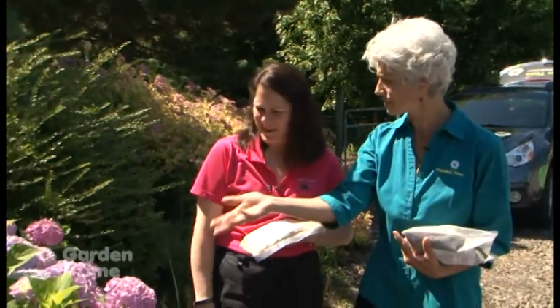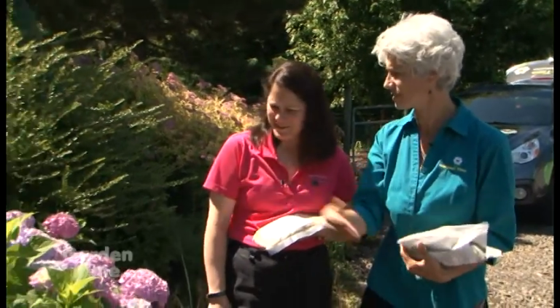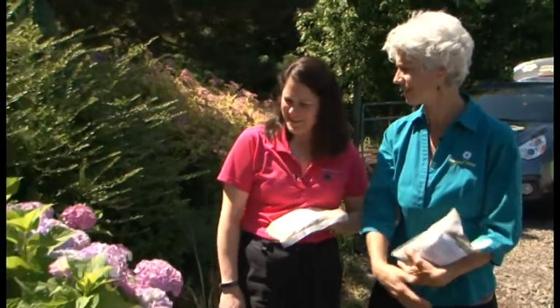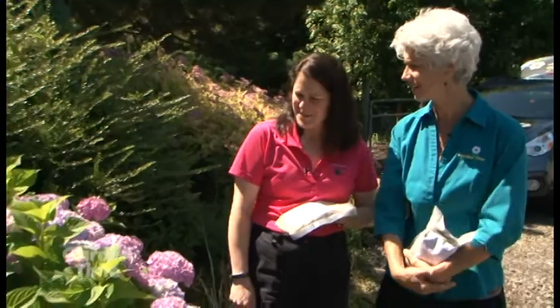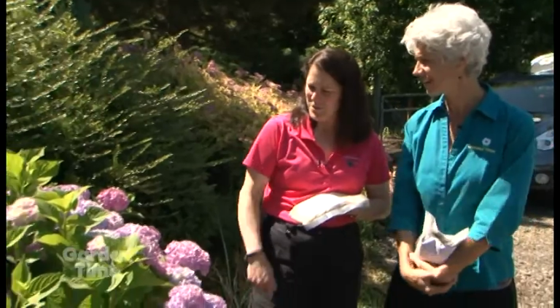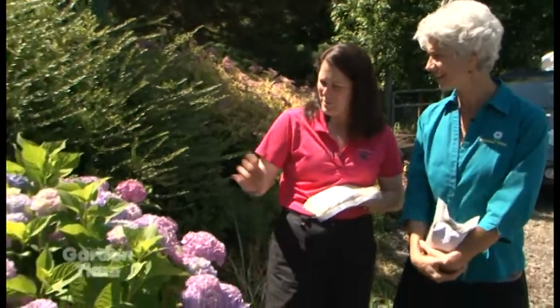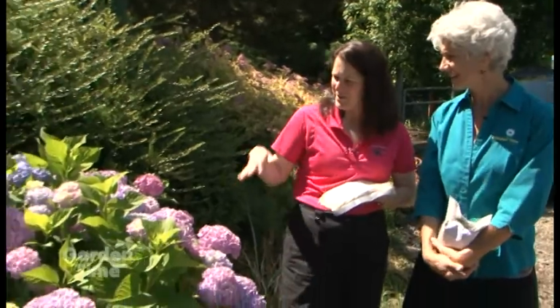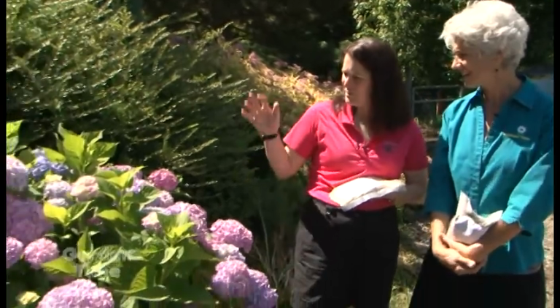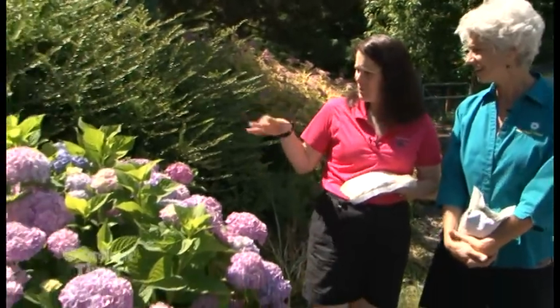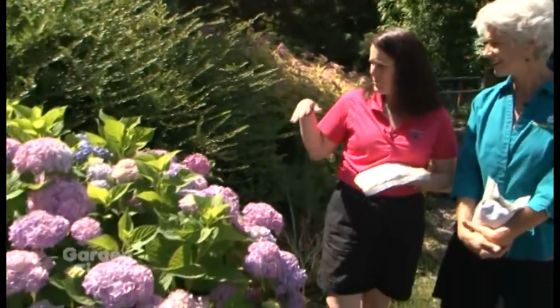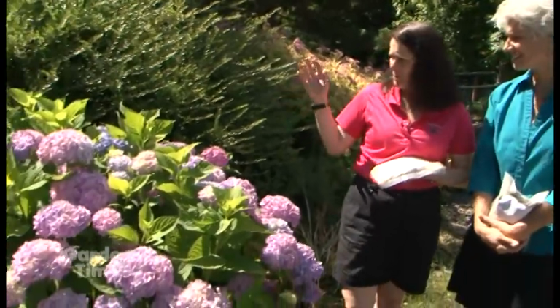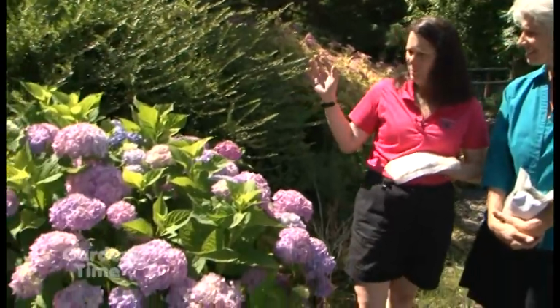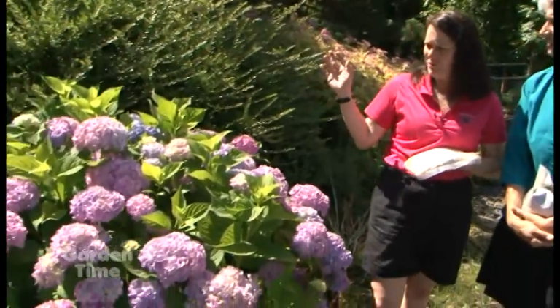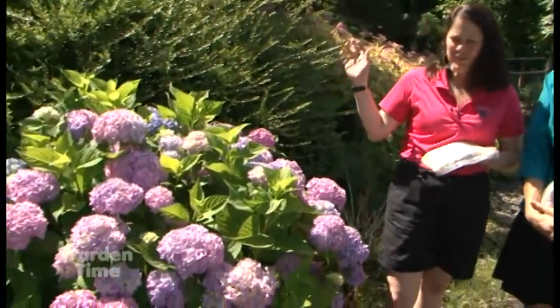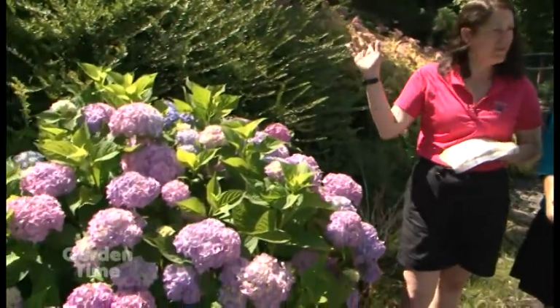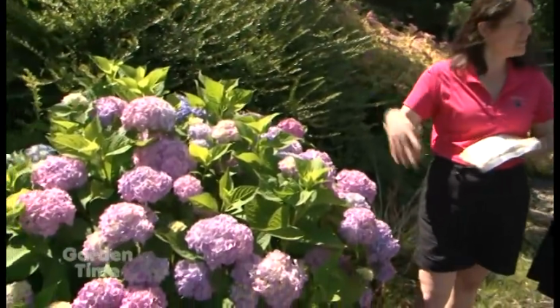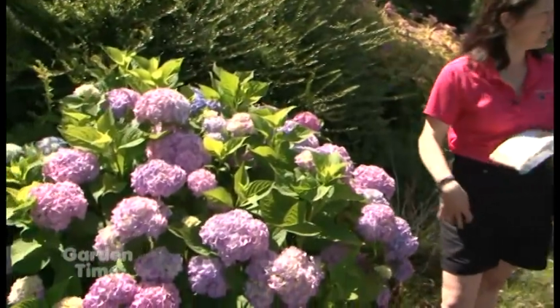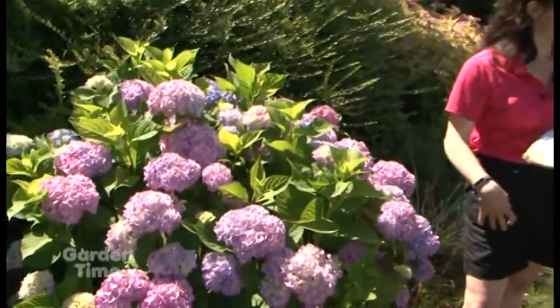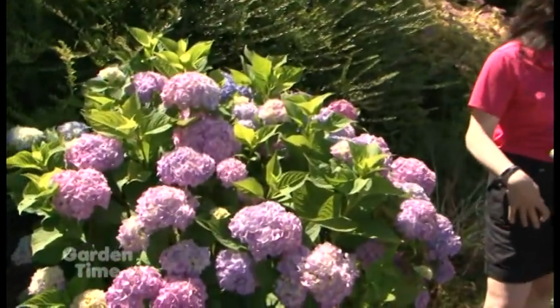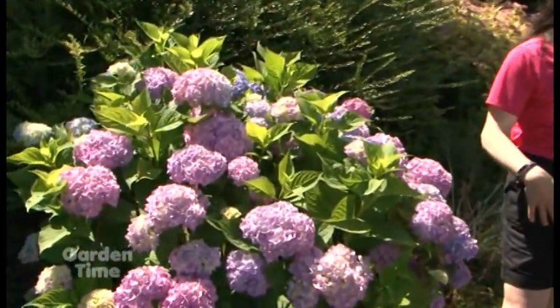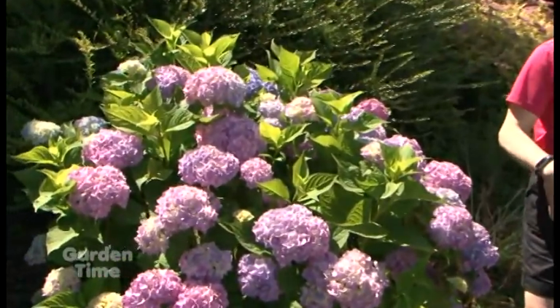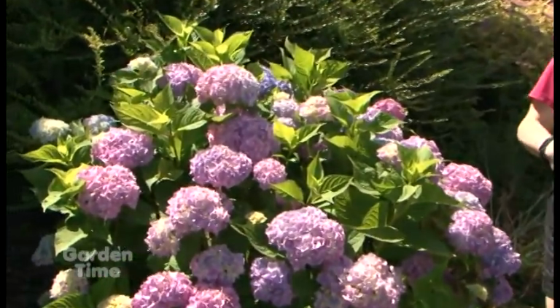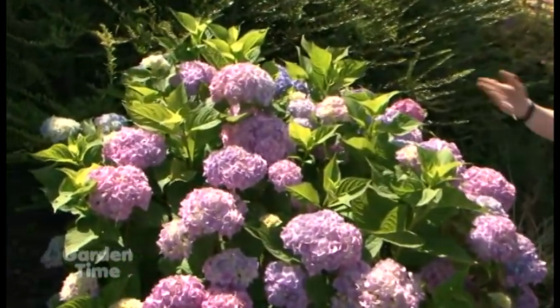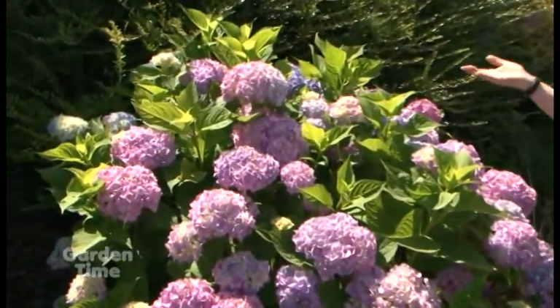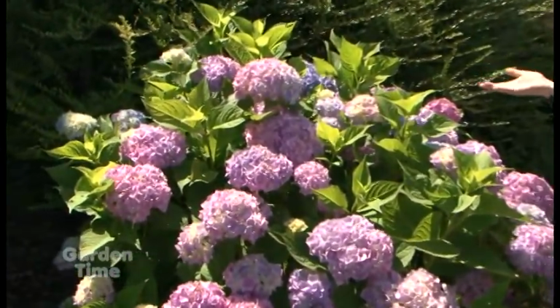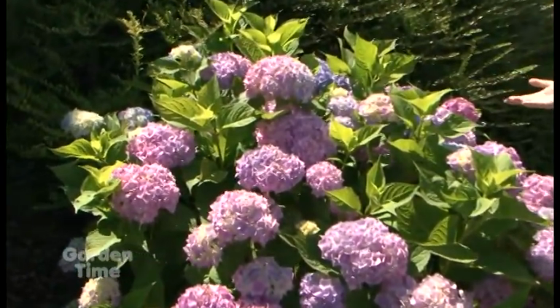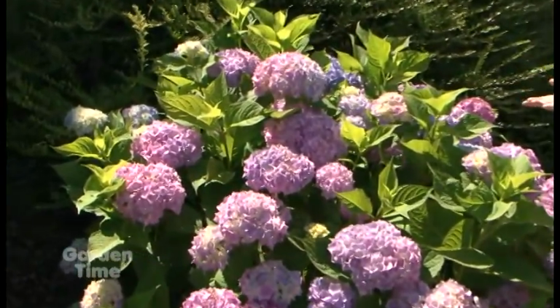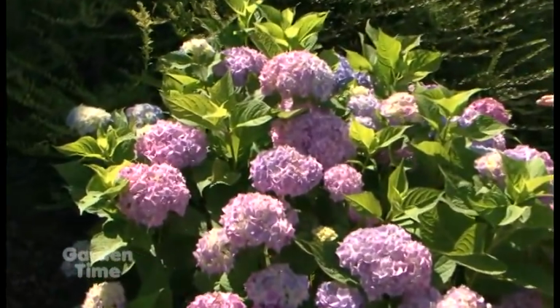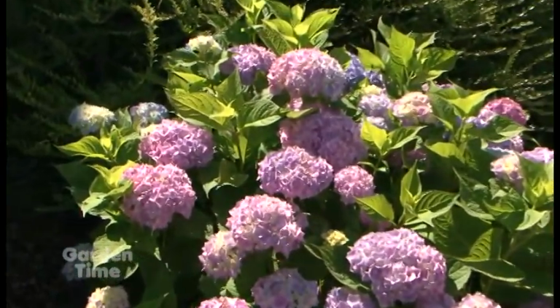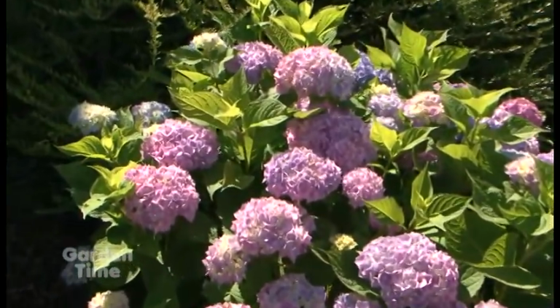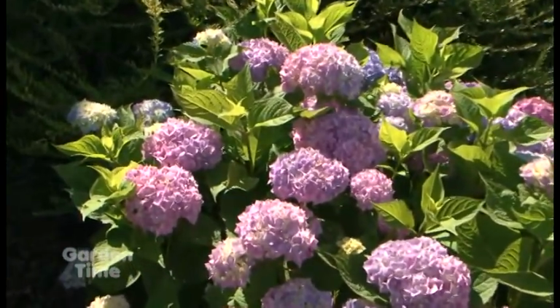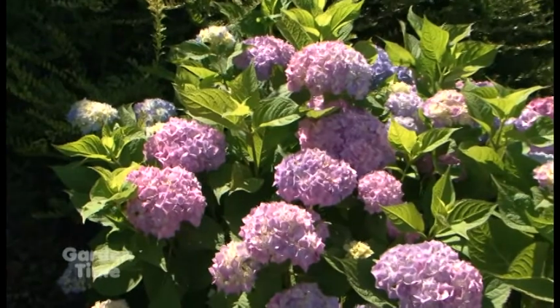The pinks, the blues, the purples — all on the same plant. It's famous for that. It's just beautiful.